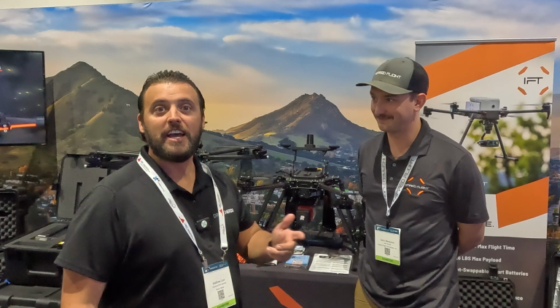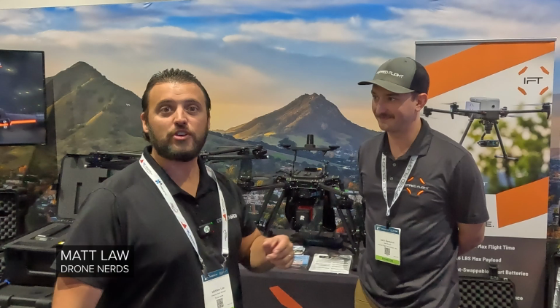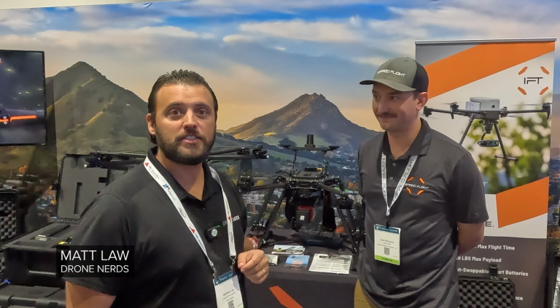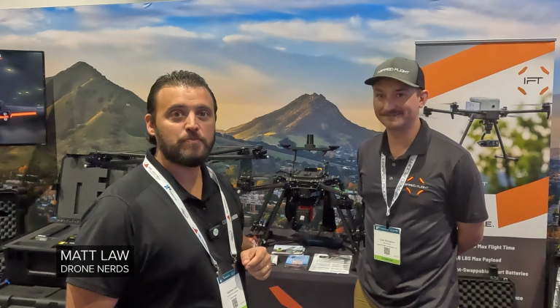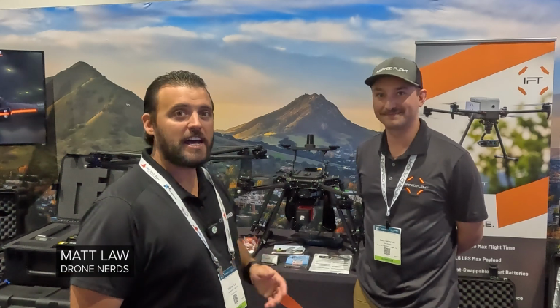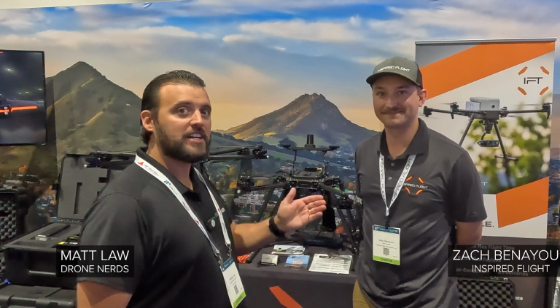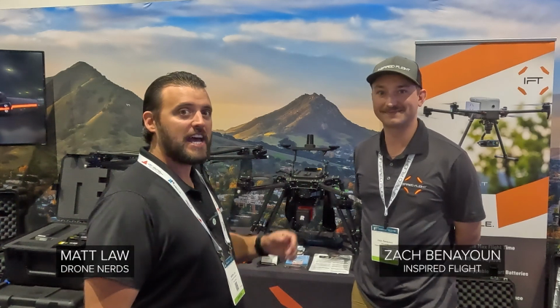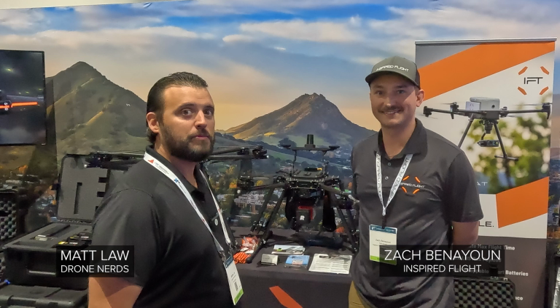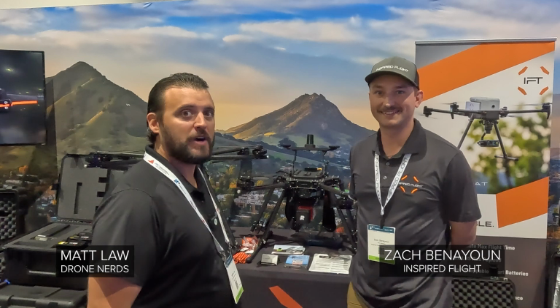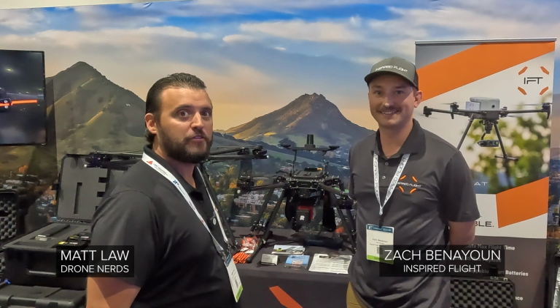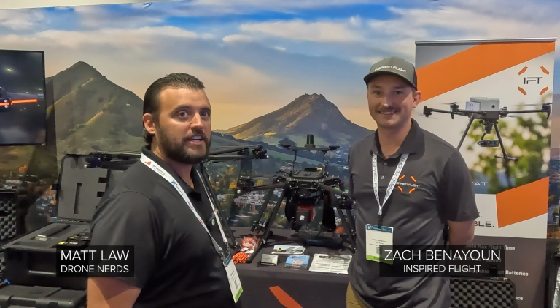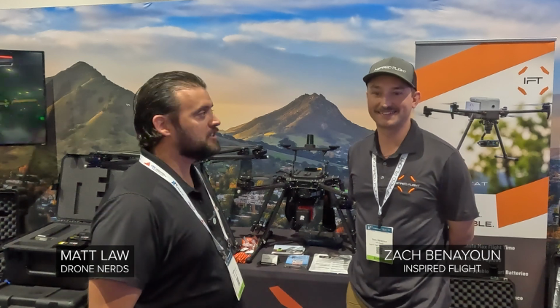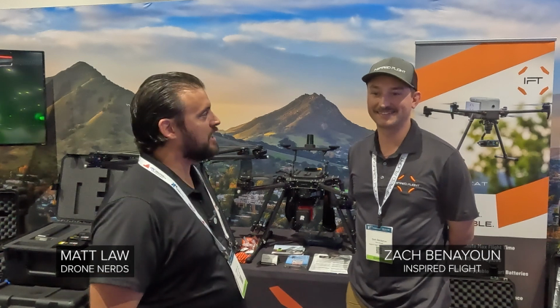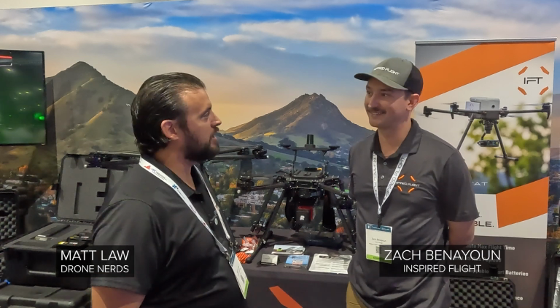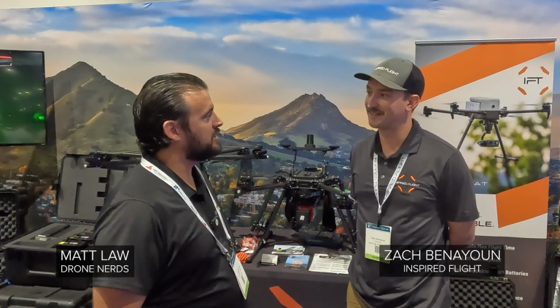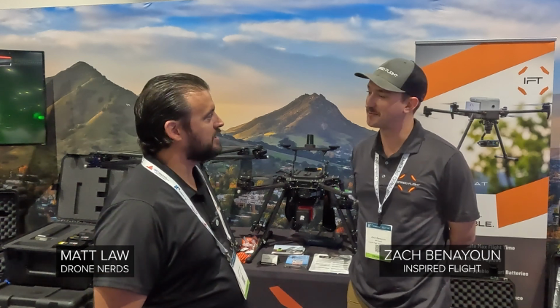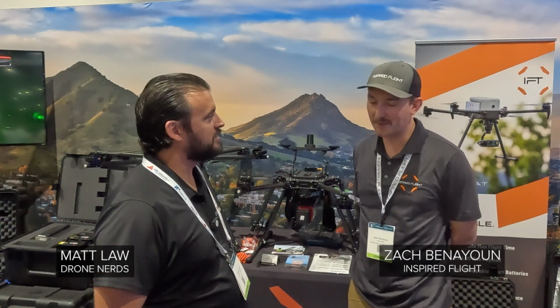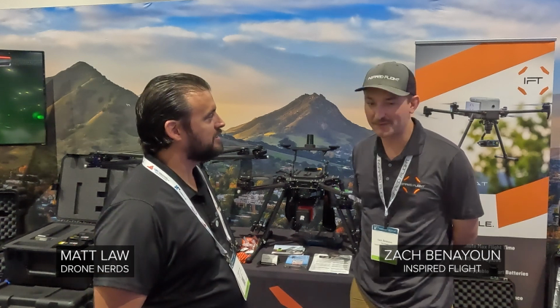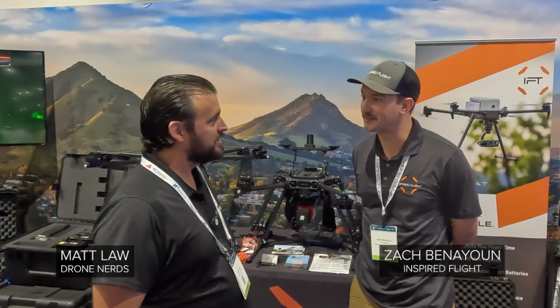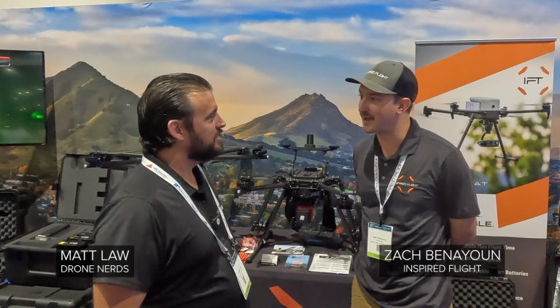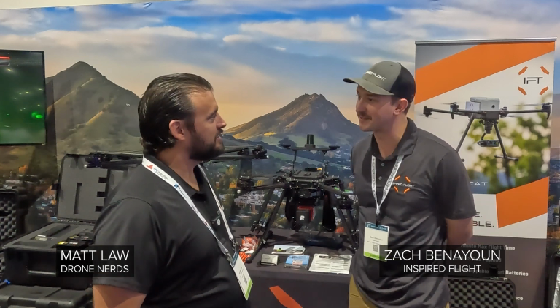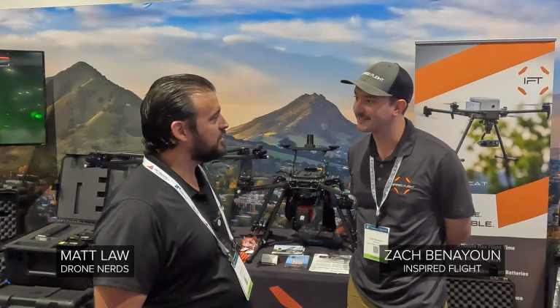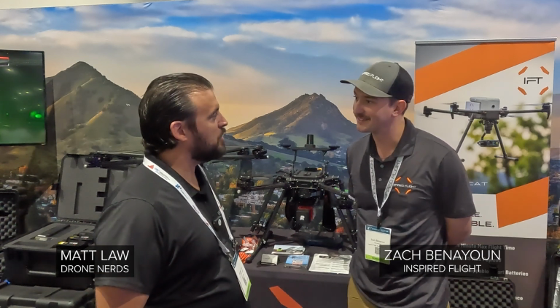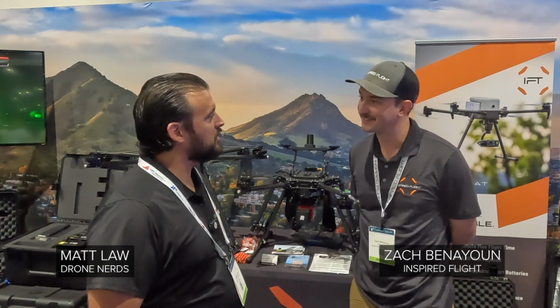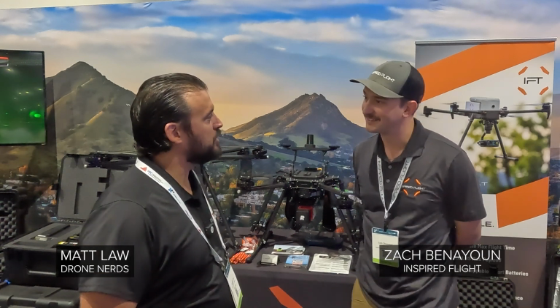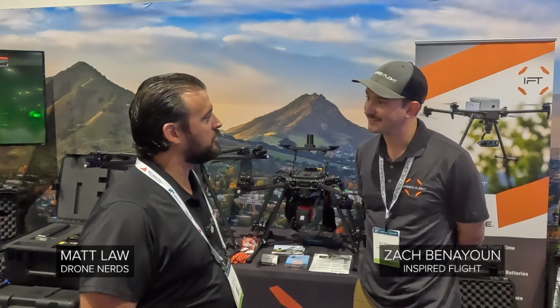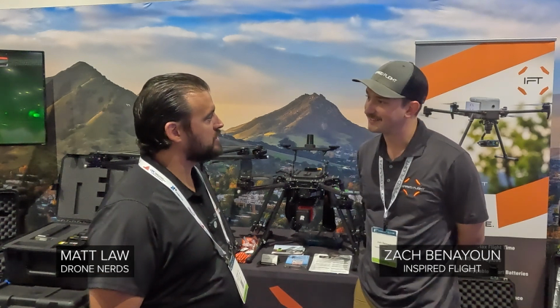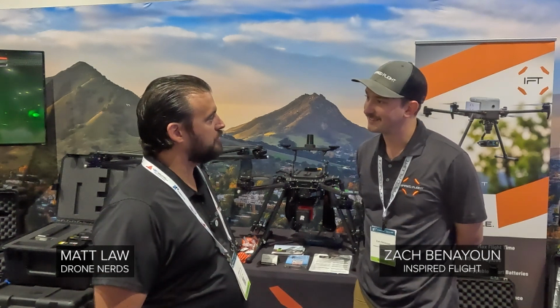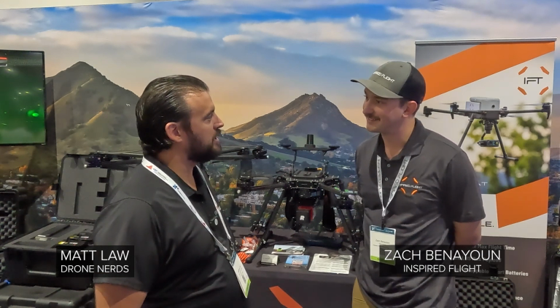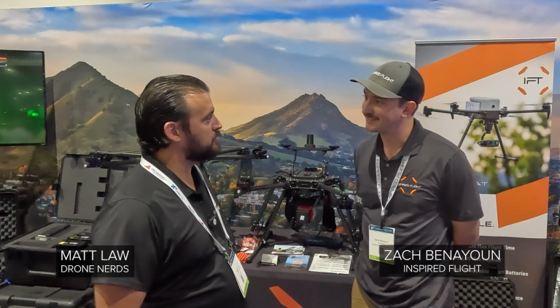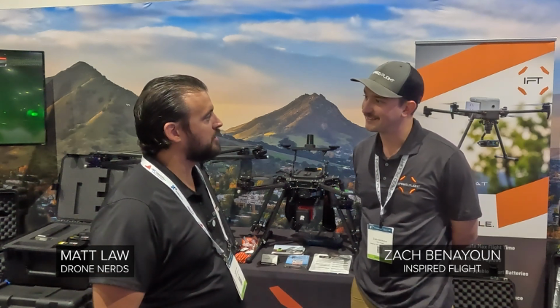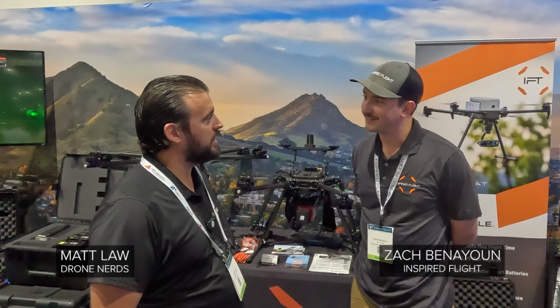Hey Drone Nerds, it's Matt. I've got Zach from Inspired Flight here. Zach, how are you today? Doing wonderful, thank you for having me. Good, tell me a little bit about yourself and about Inspired Flight.